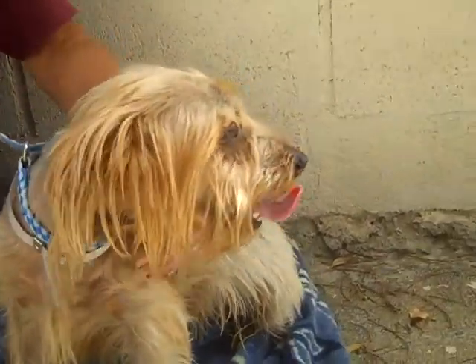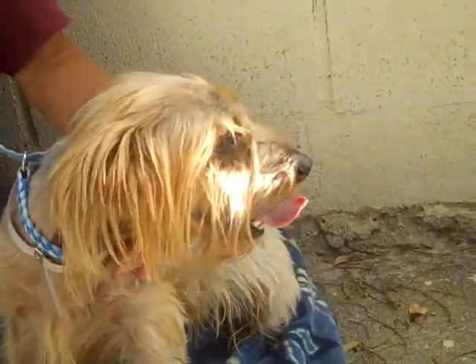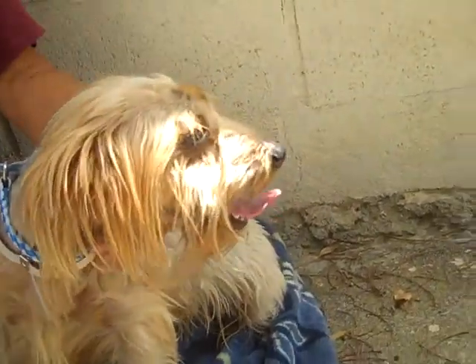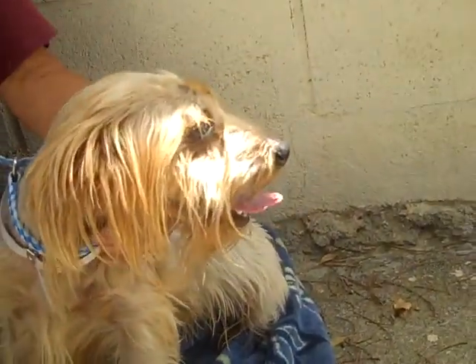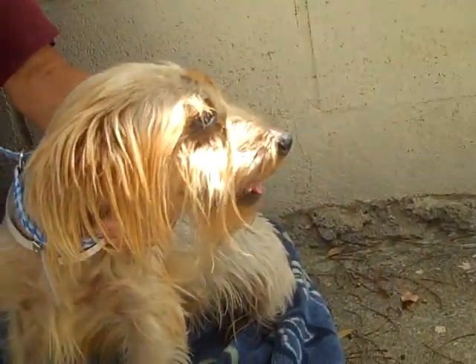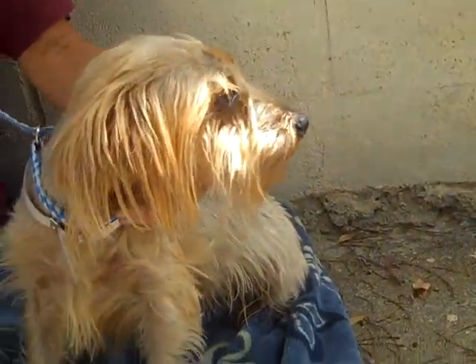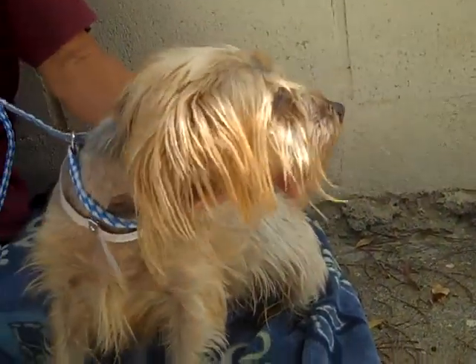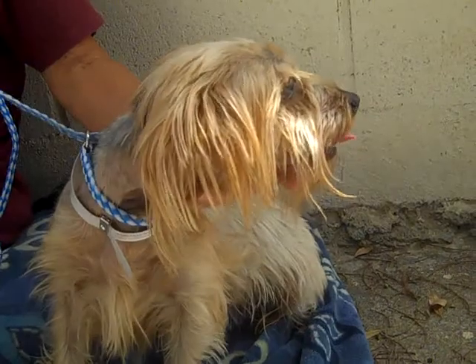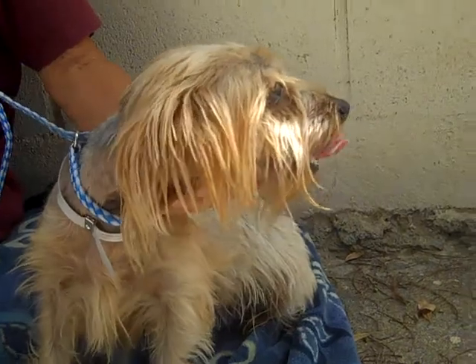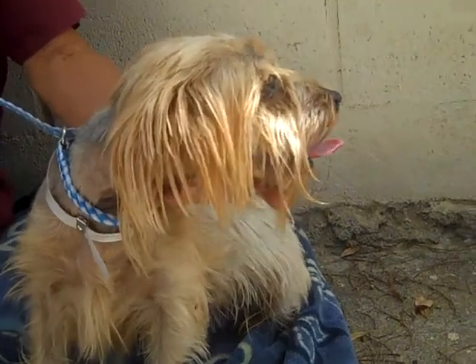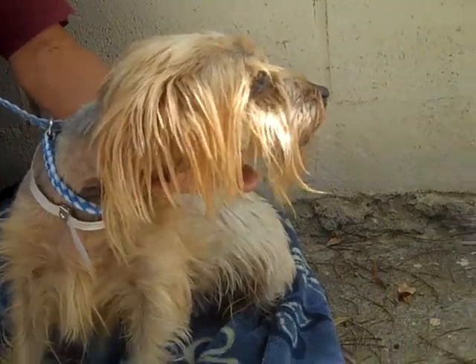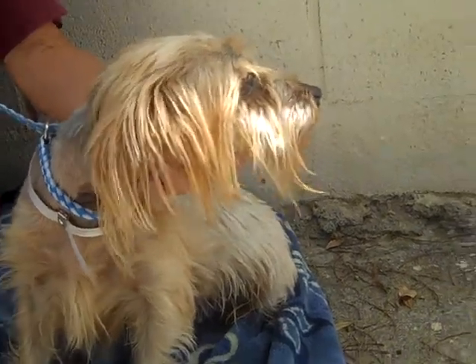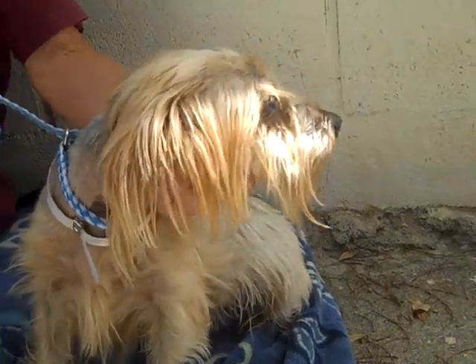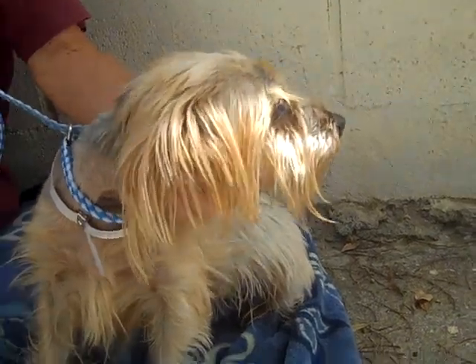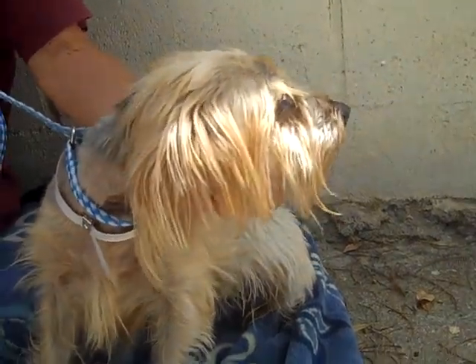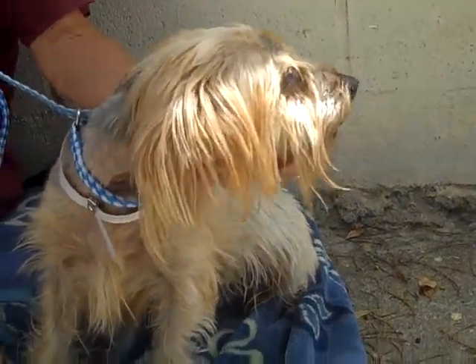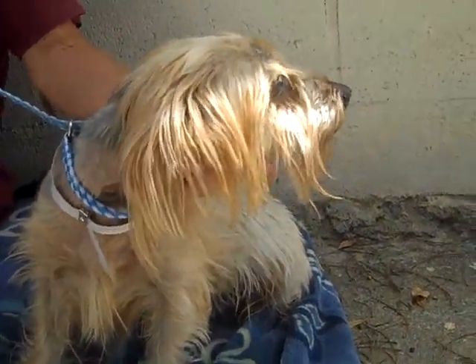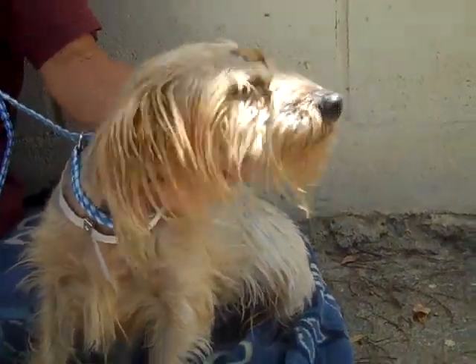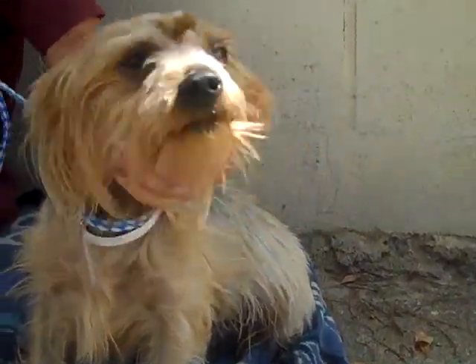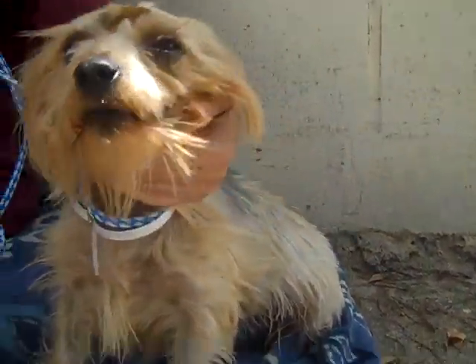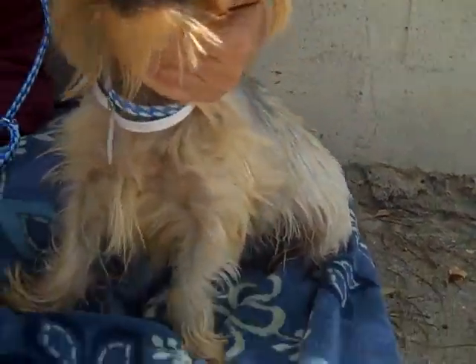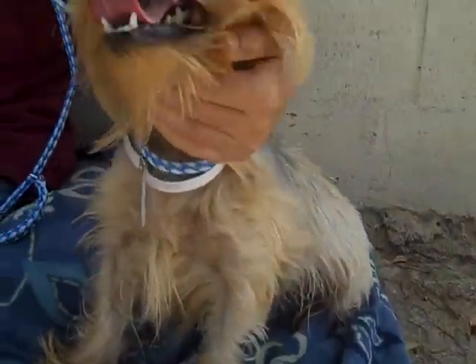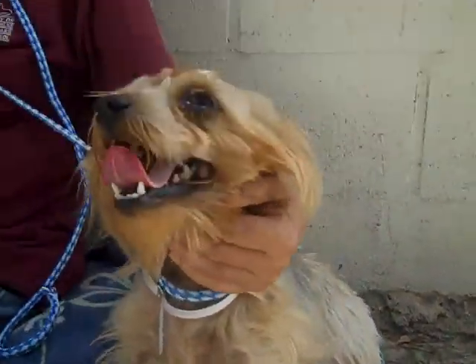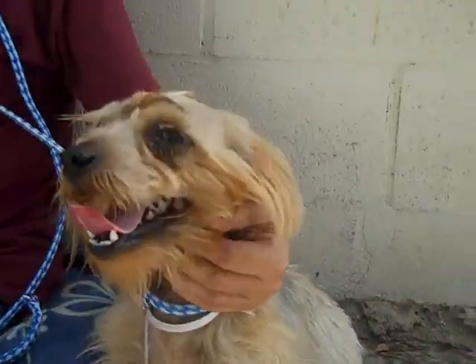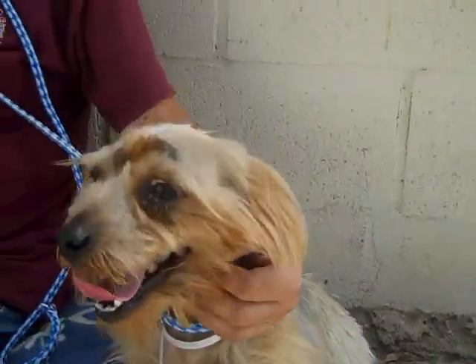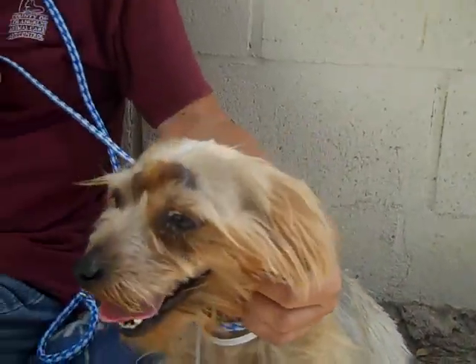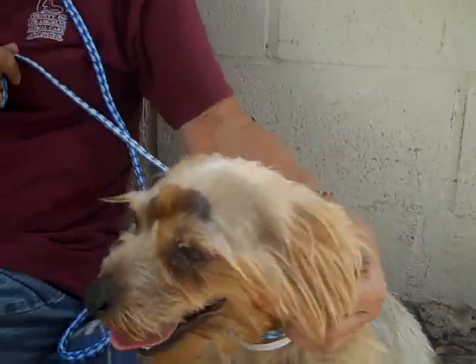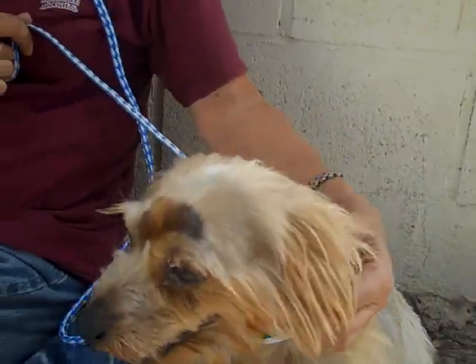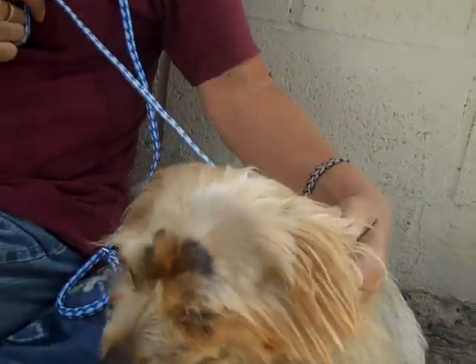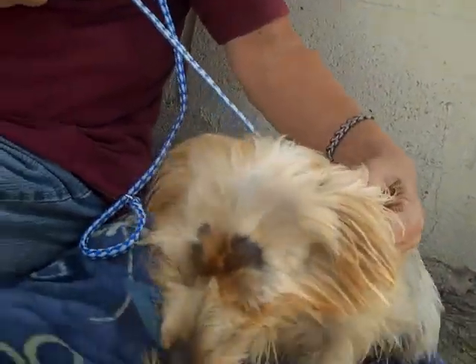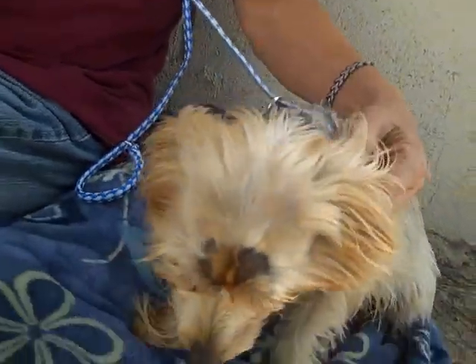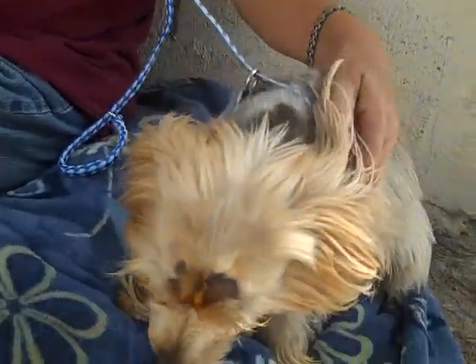She's friendly to other dogs and to people. She's pretty good on a leash. And we don't know a whole lot about her yet, but what do you think, Lydia?